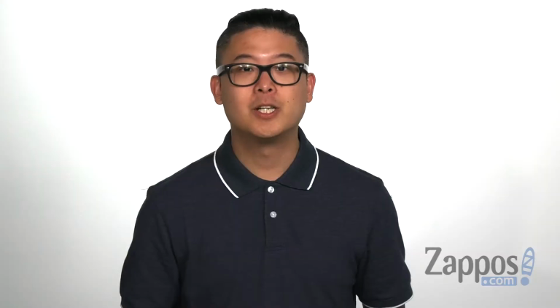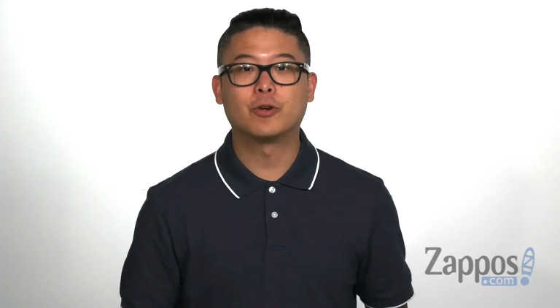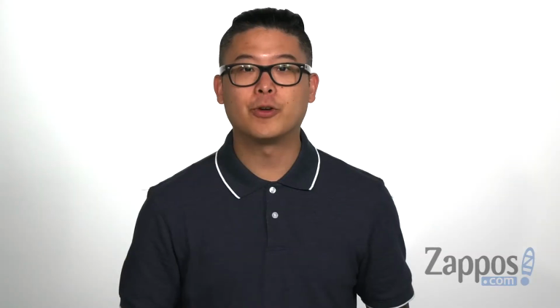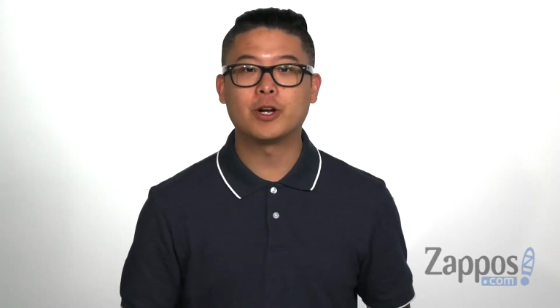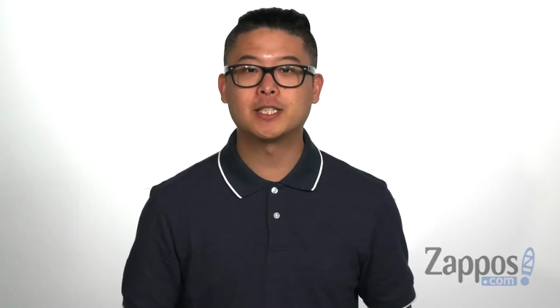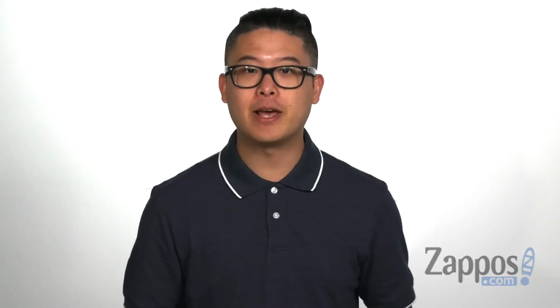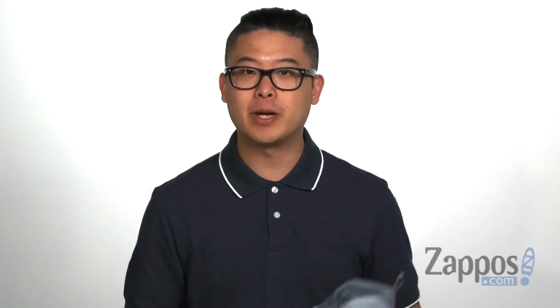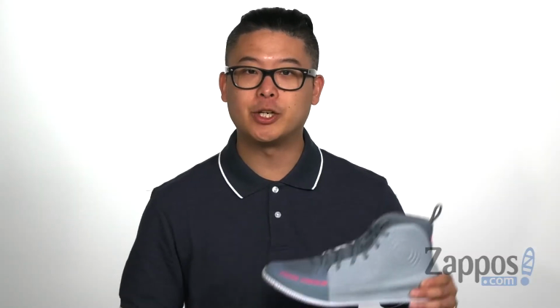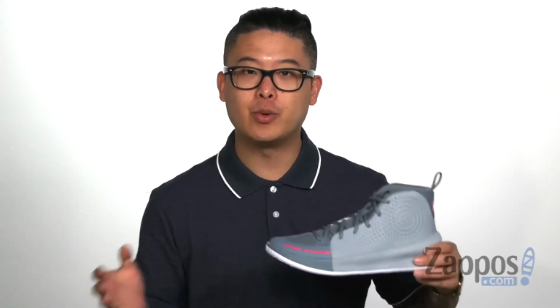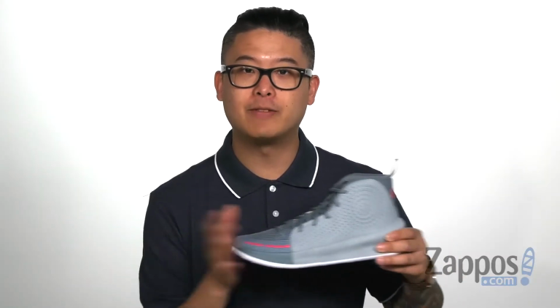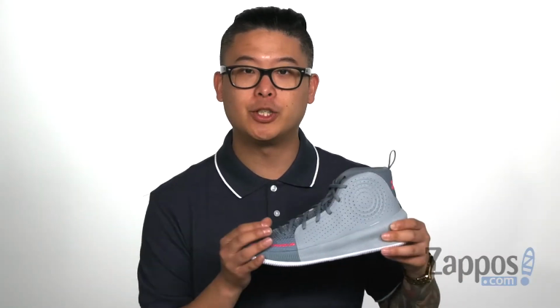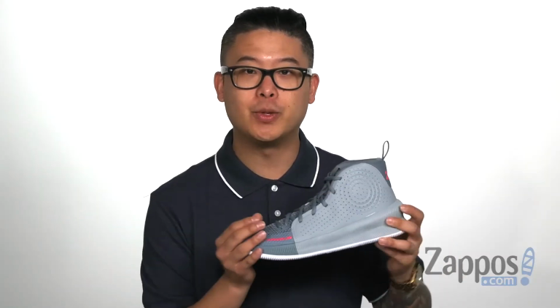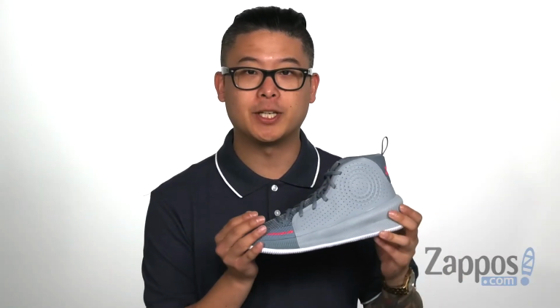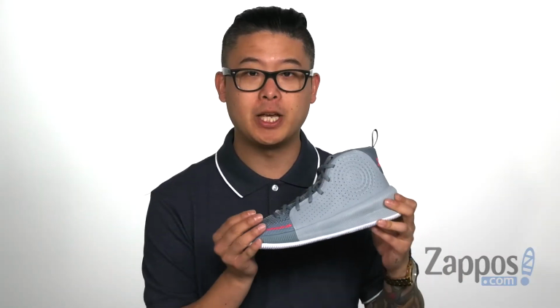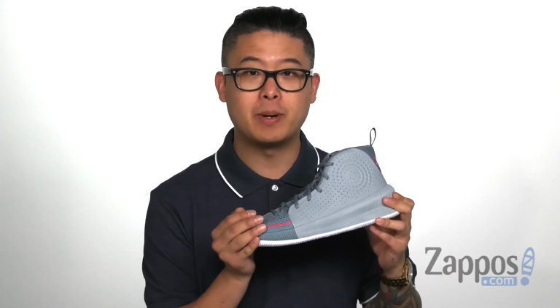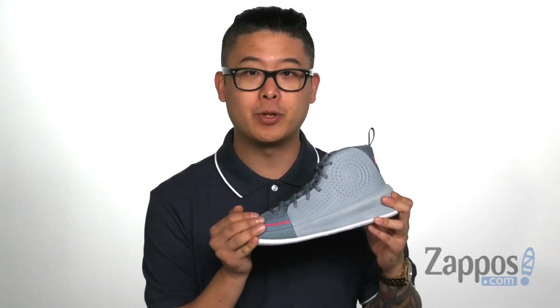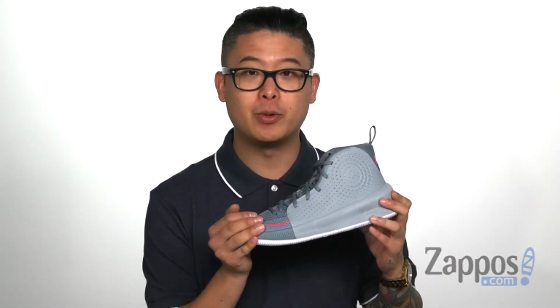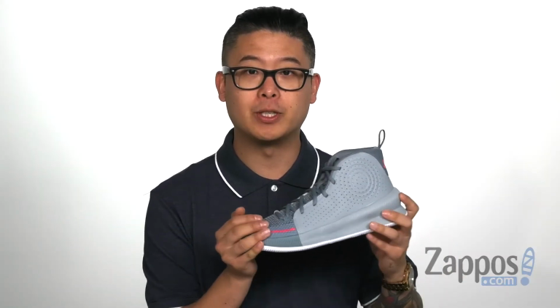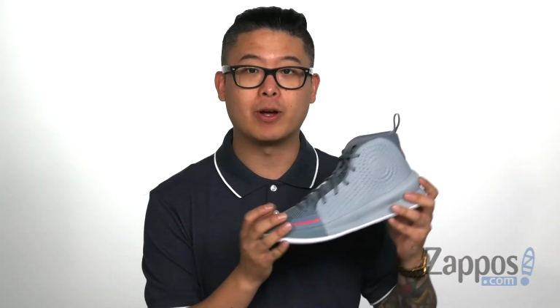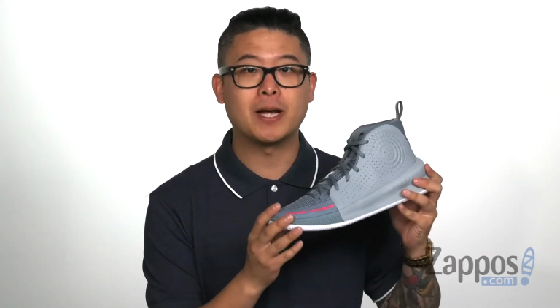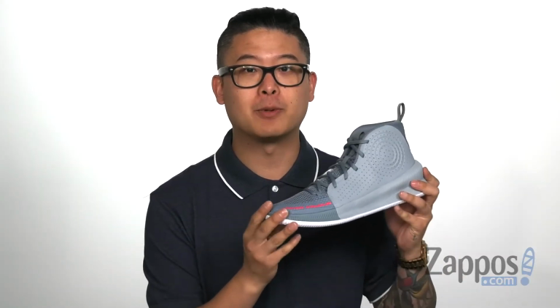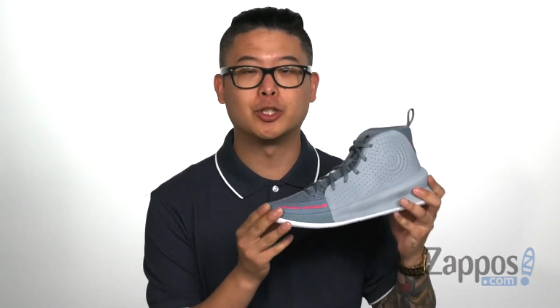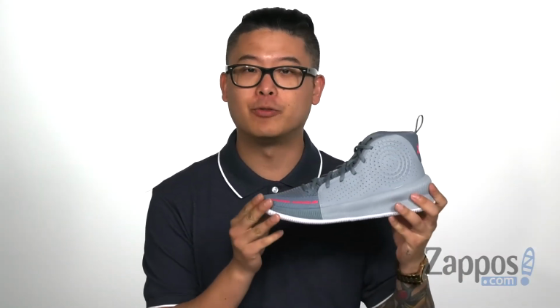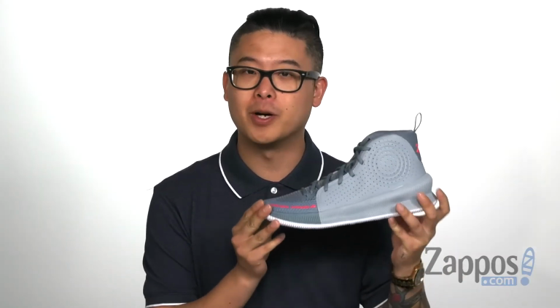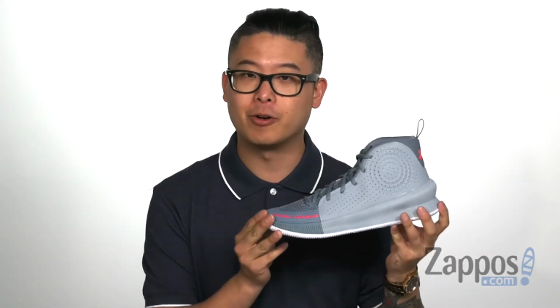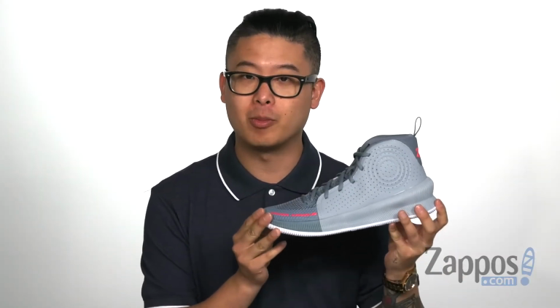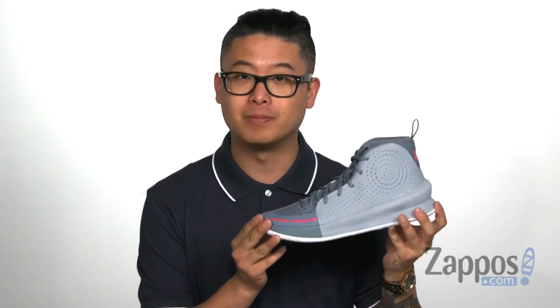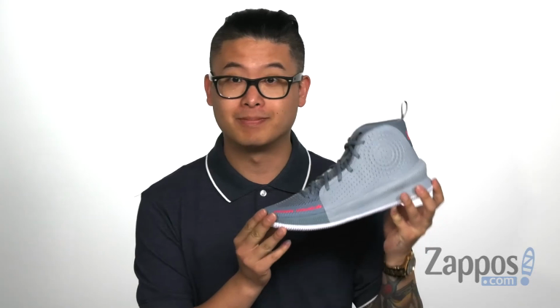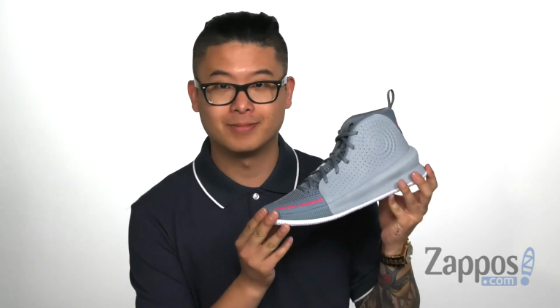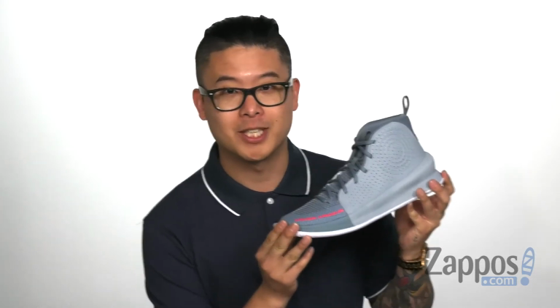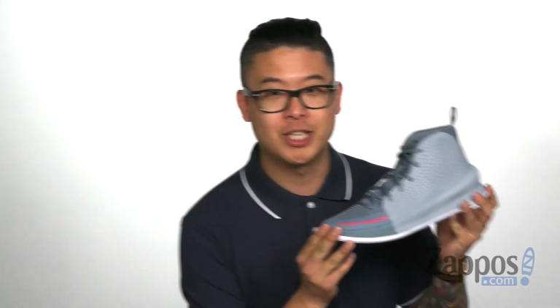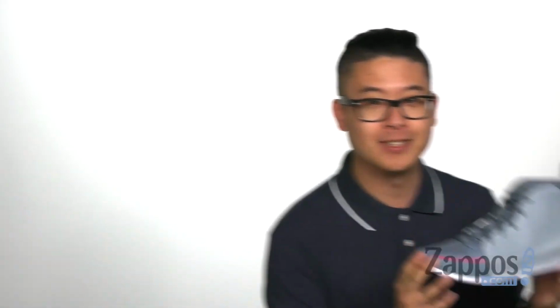For your next game, make sure you have a shoe that's going to keep up with you. It's a great basketball shoe from Under Armour — it's the Jett.